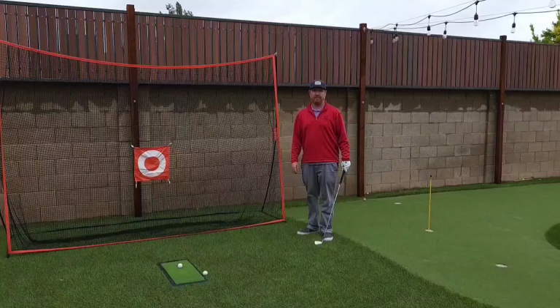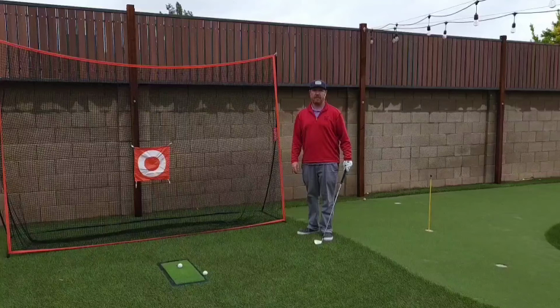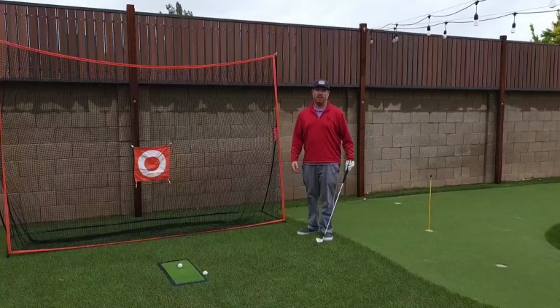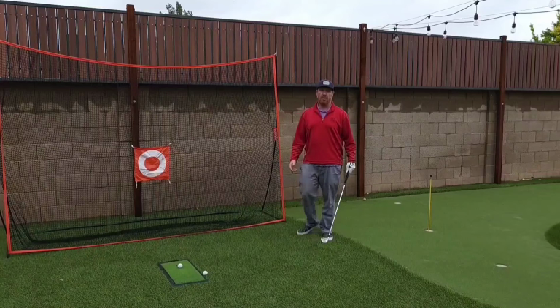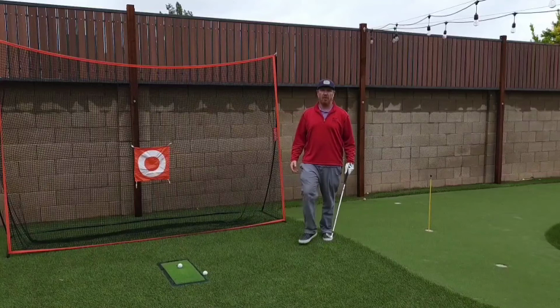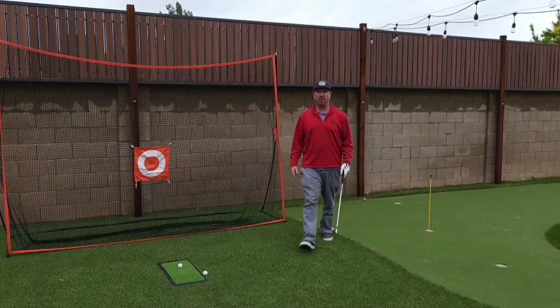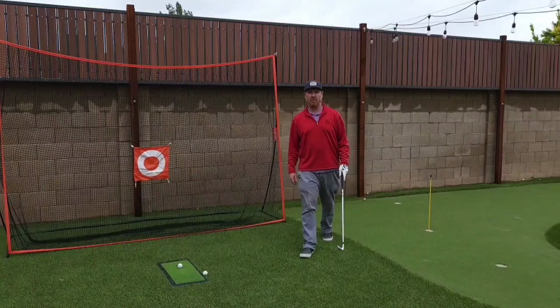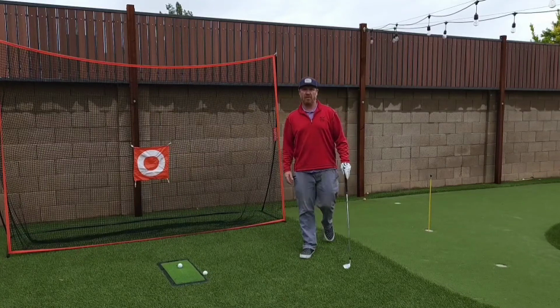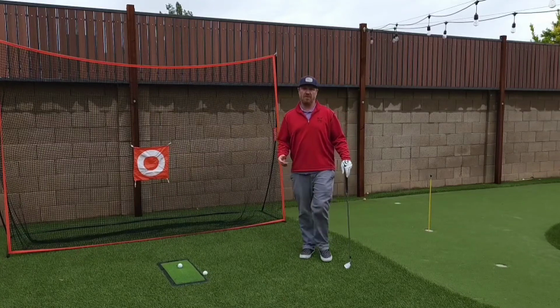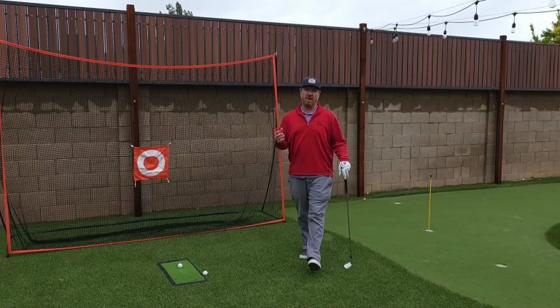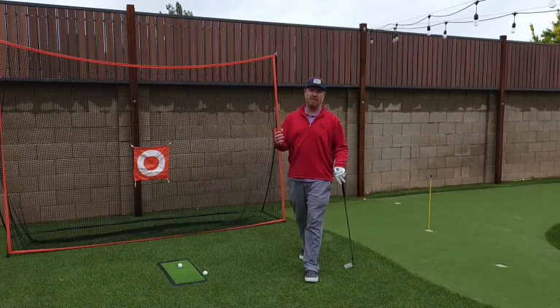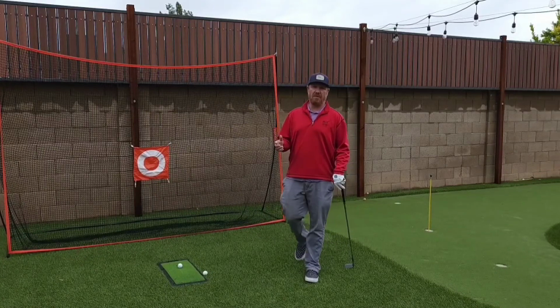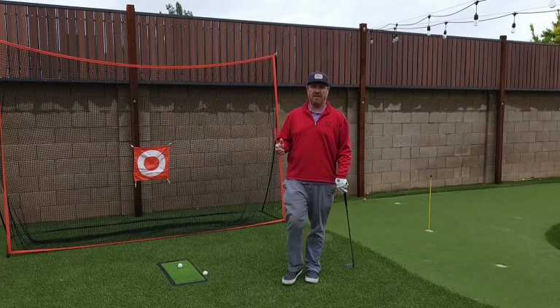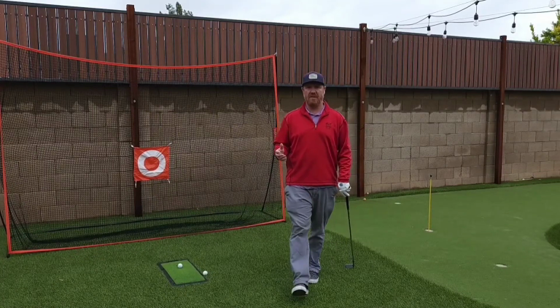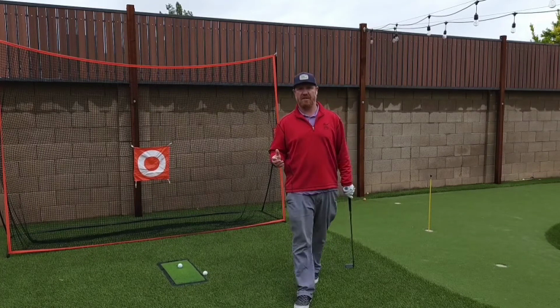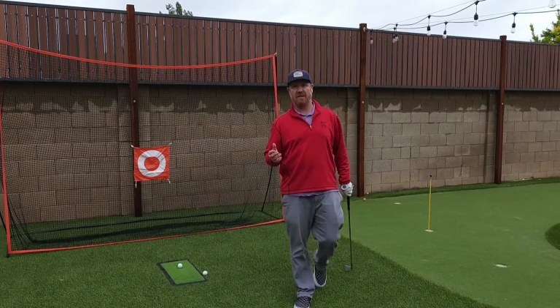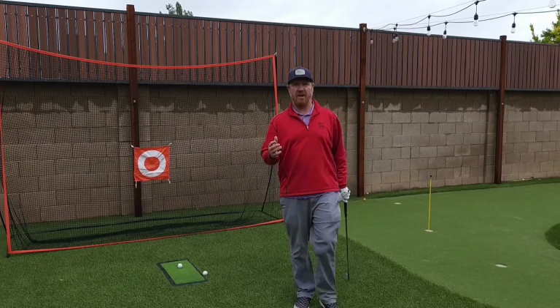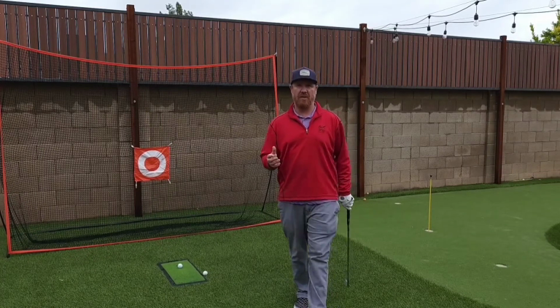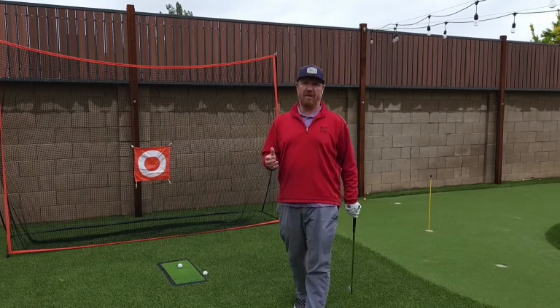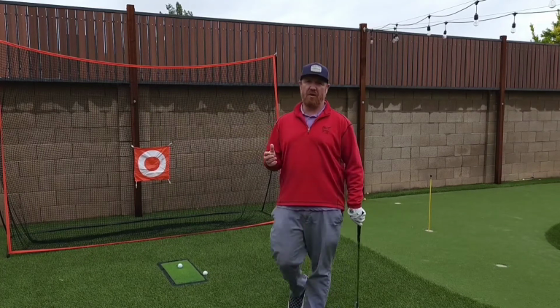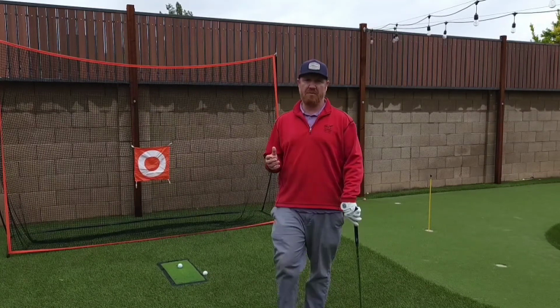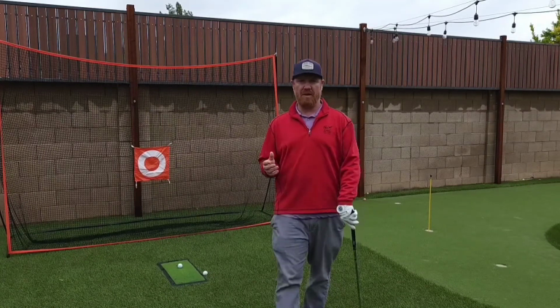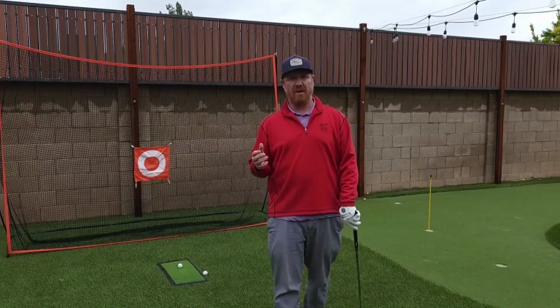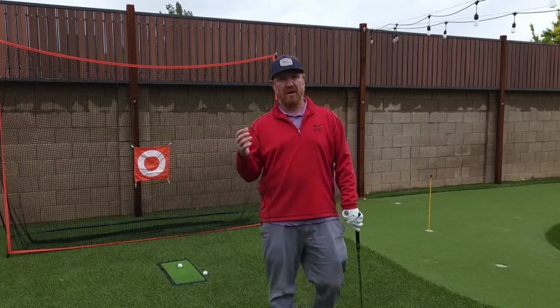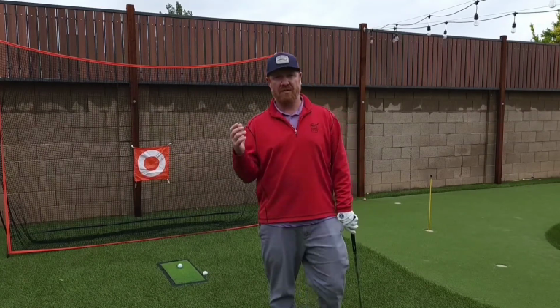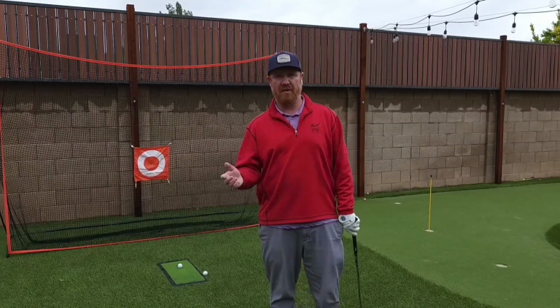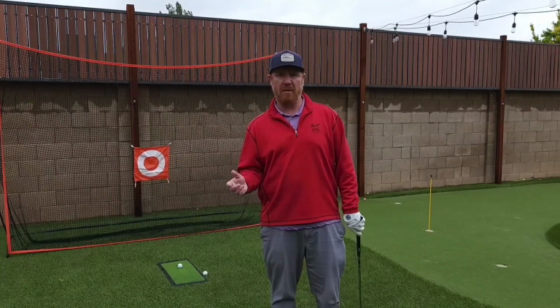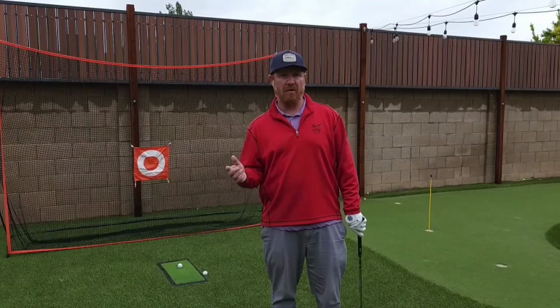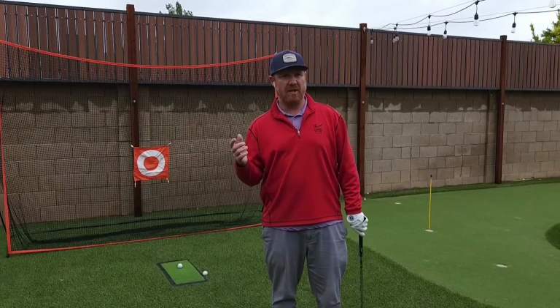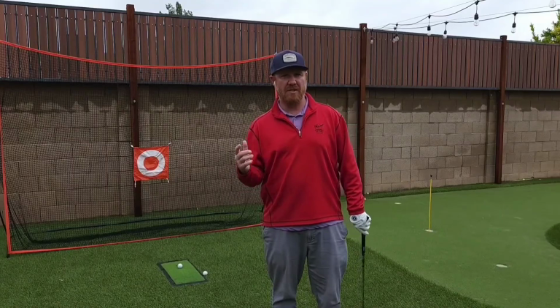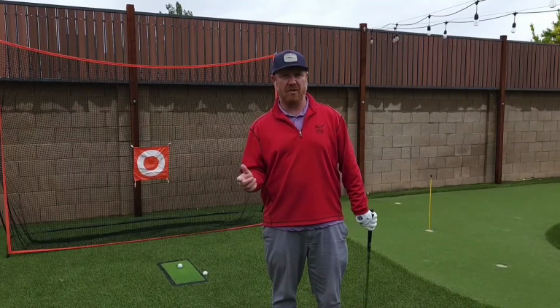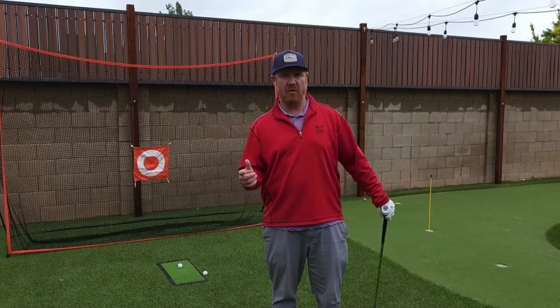We're going to go over one of the most common mistakes that I see a lot of beginning golfers make, and it's fundamental — and it's the grip.